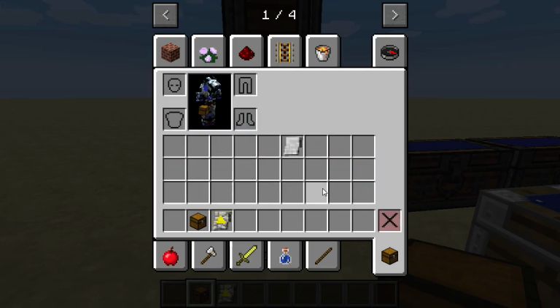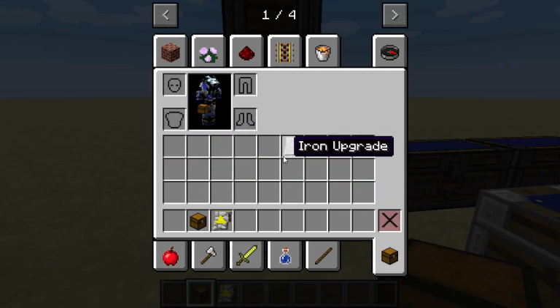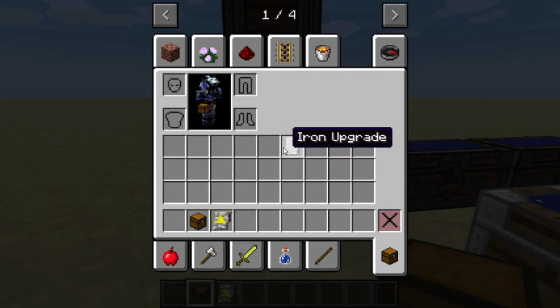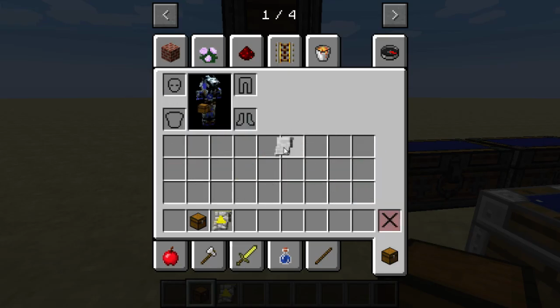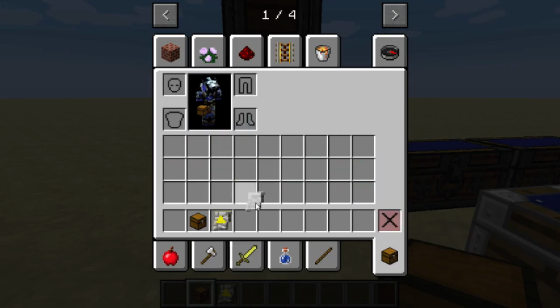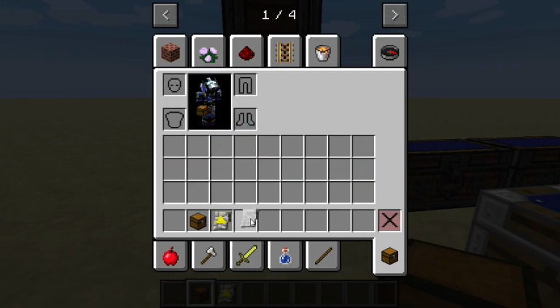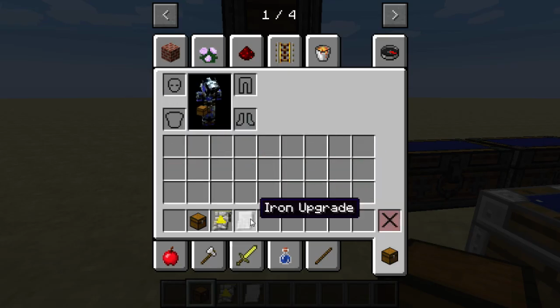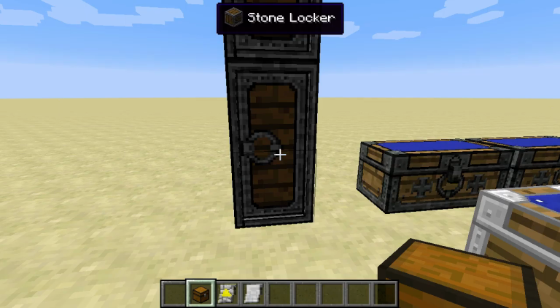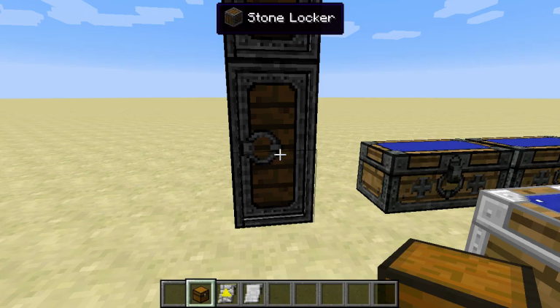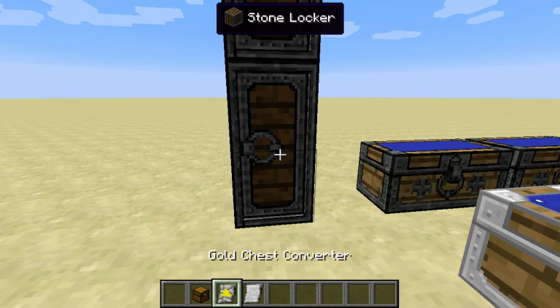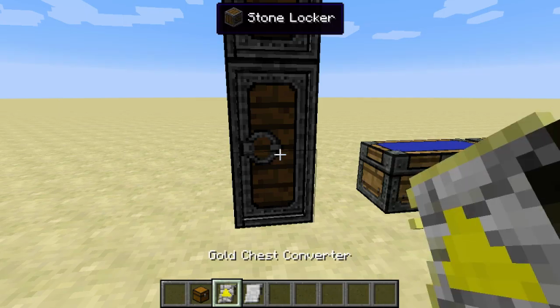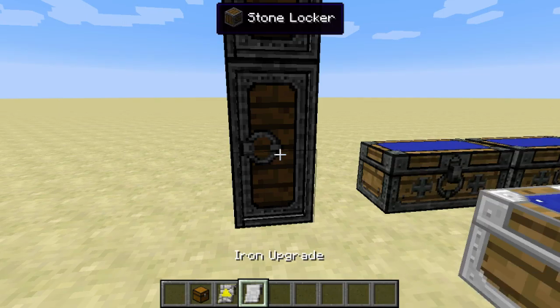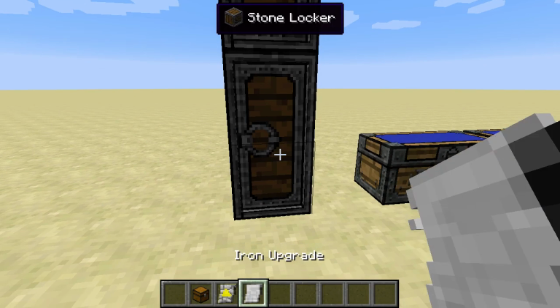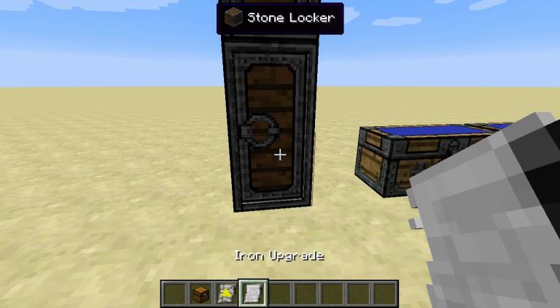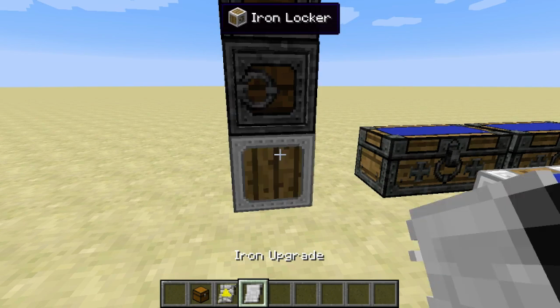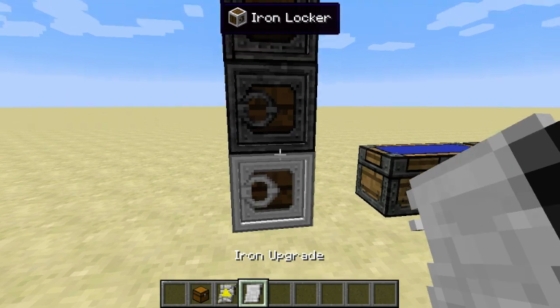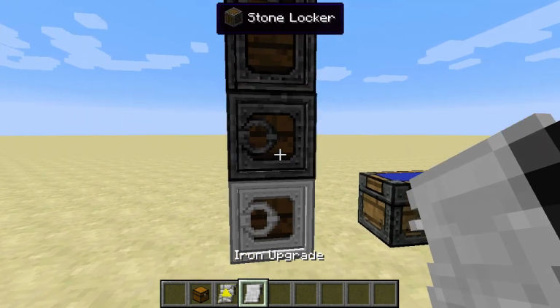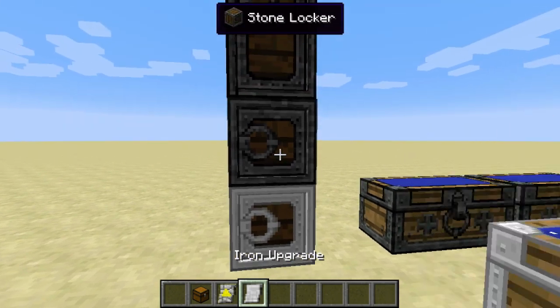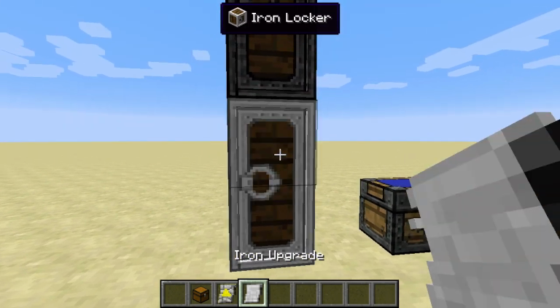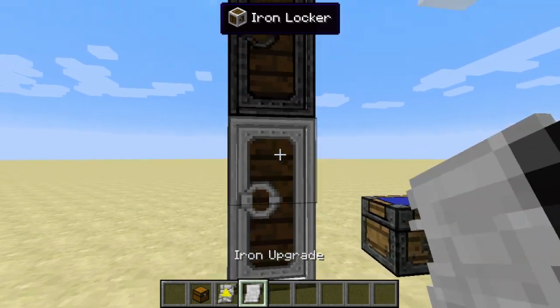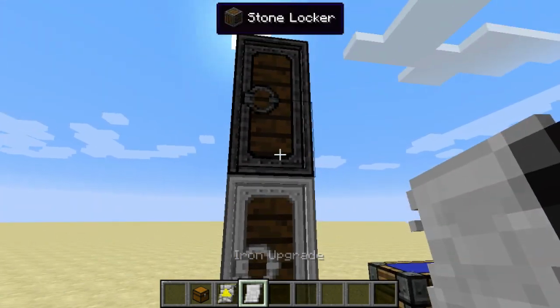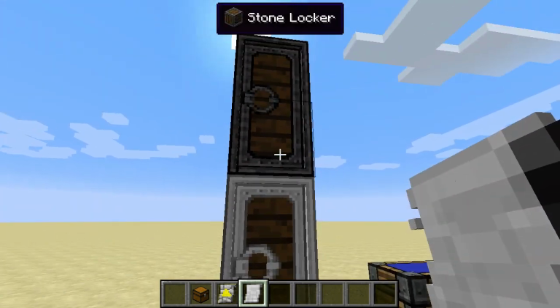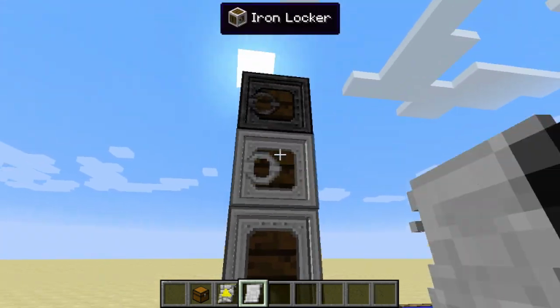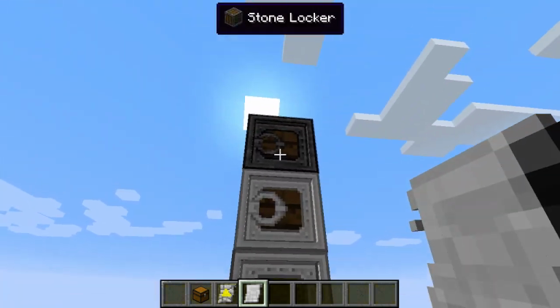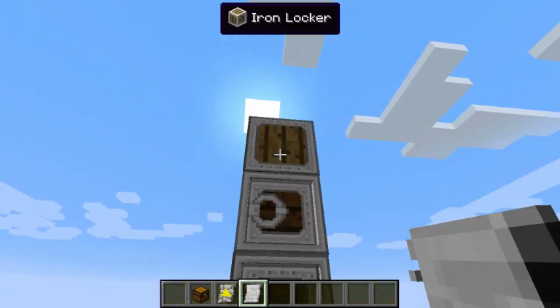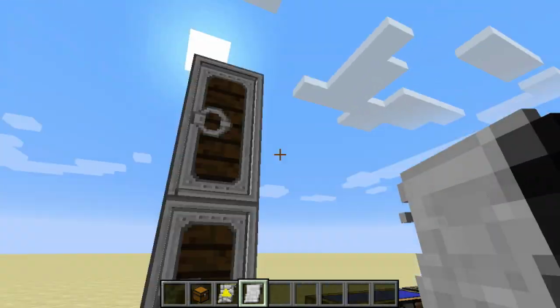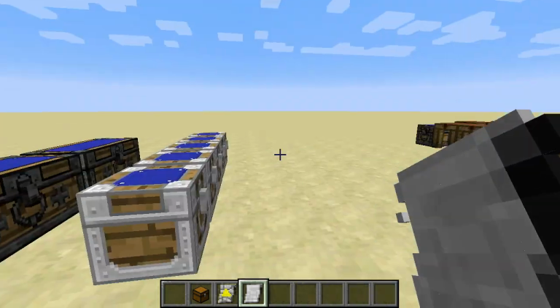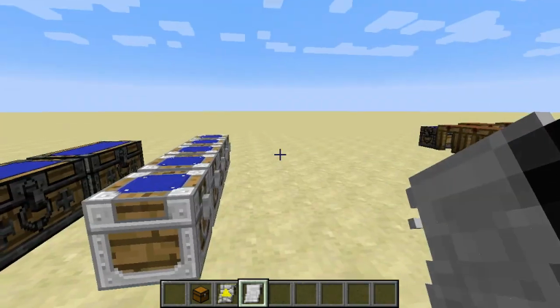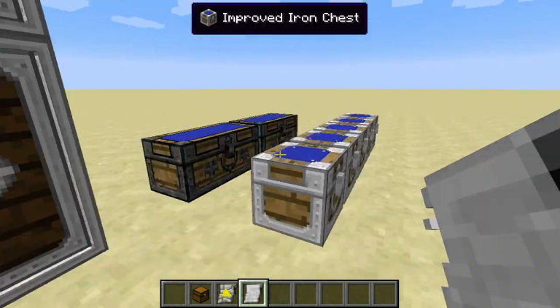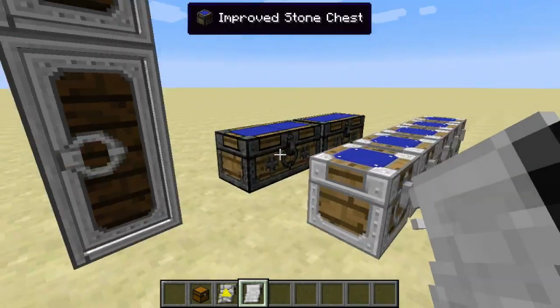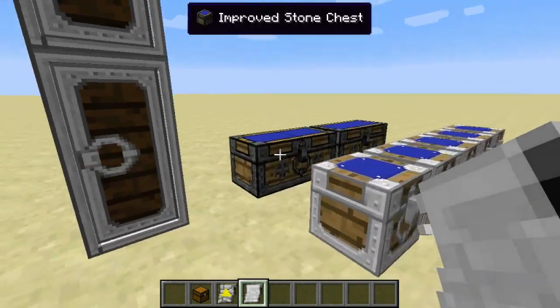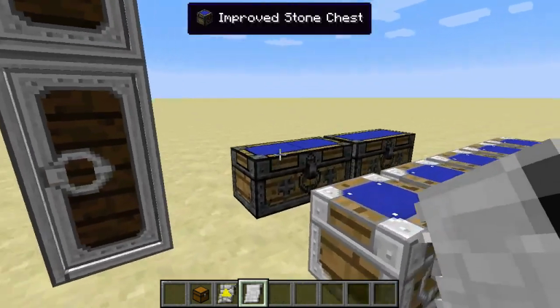Iron upgrades will also work on lockers, just the same as chests.